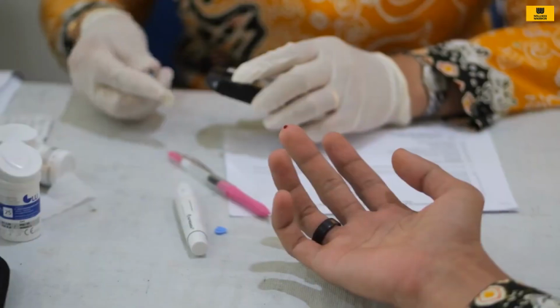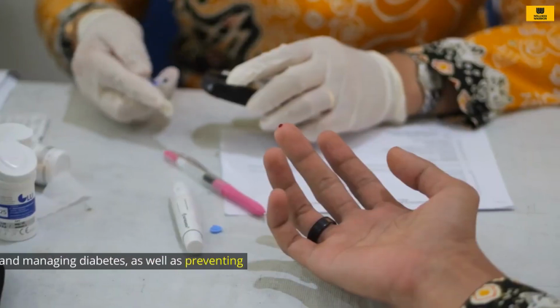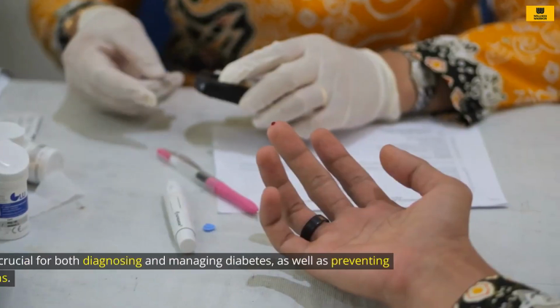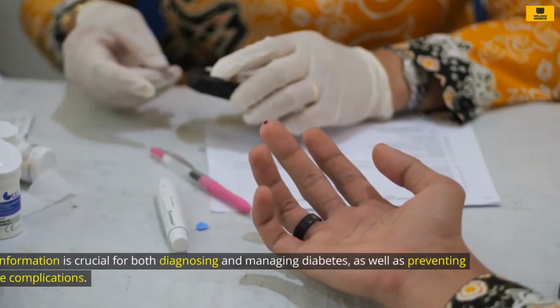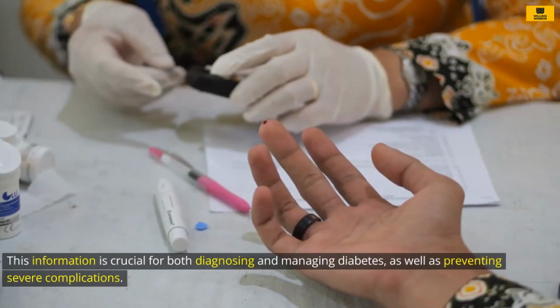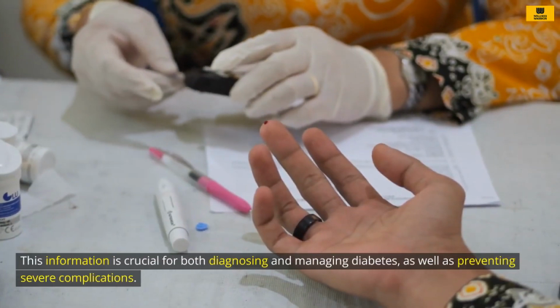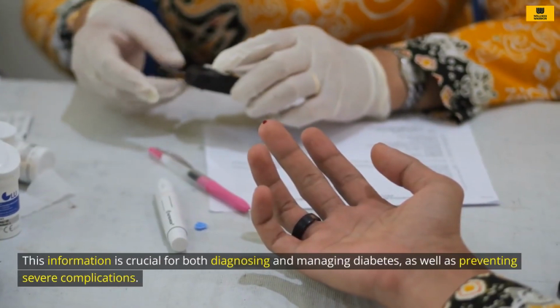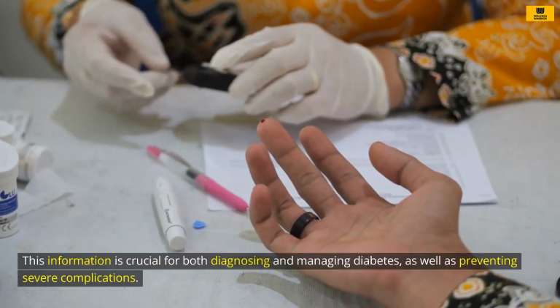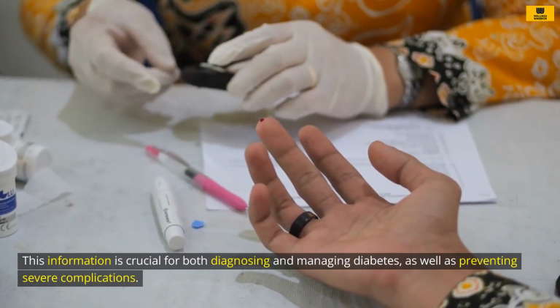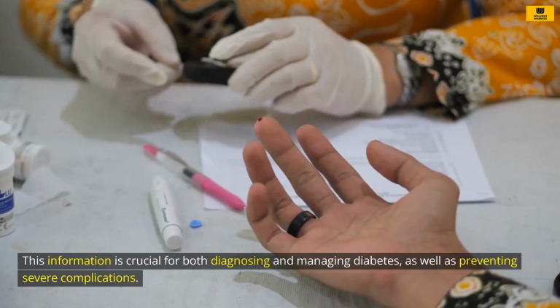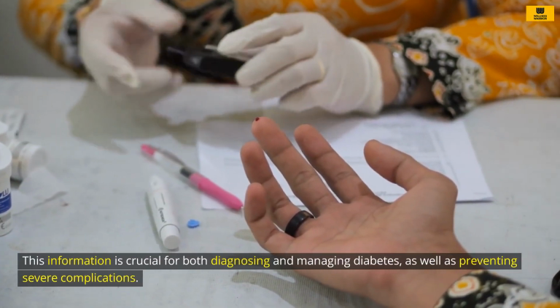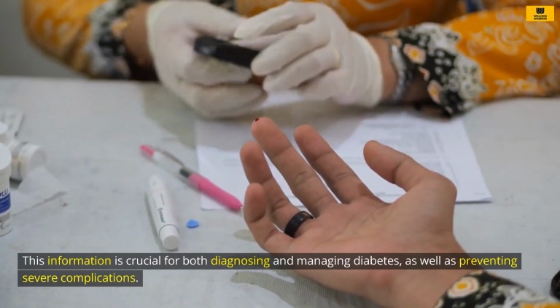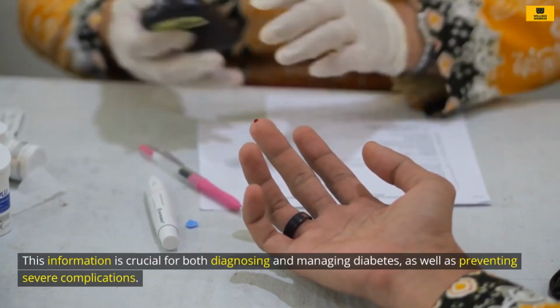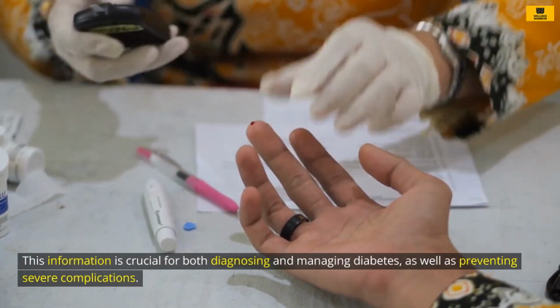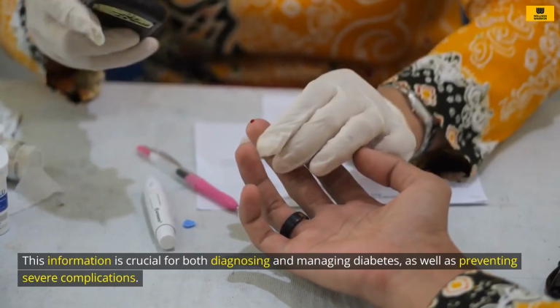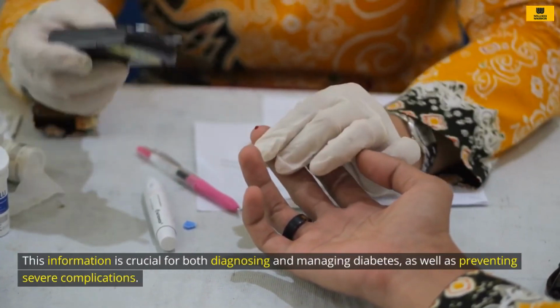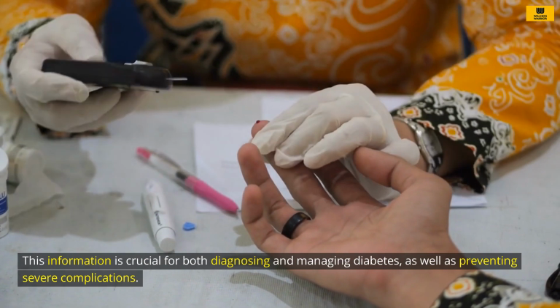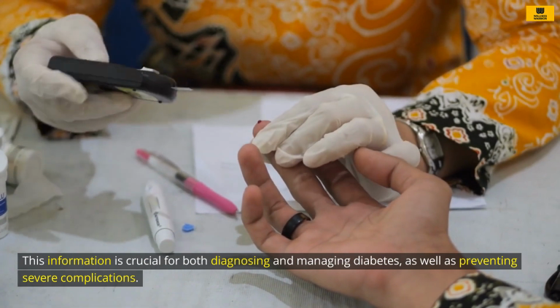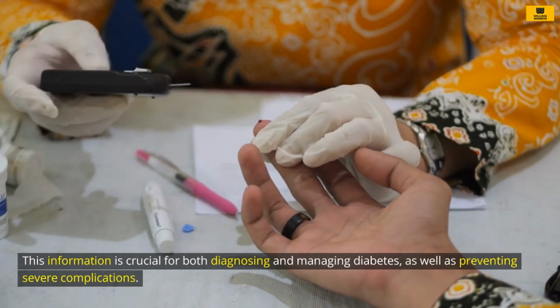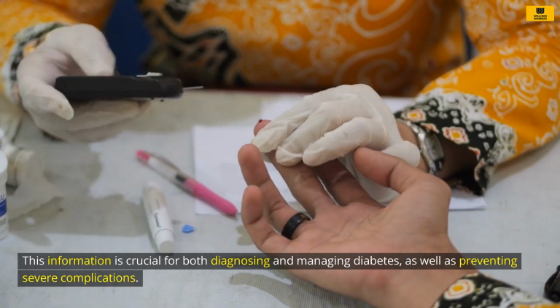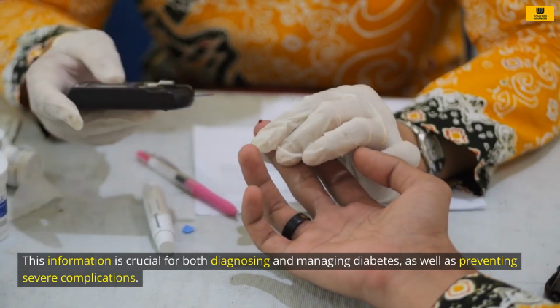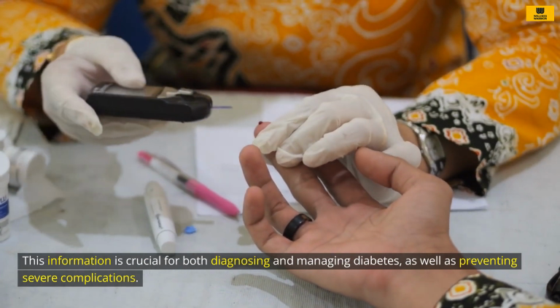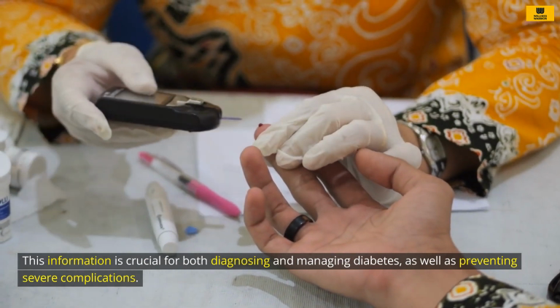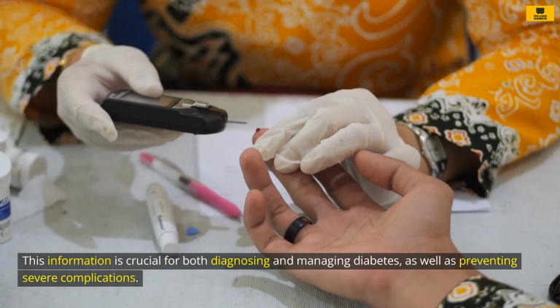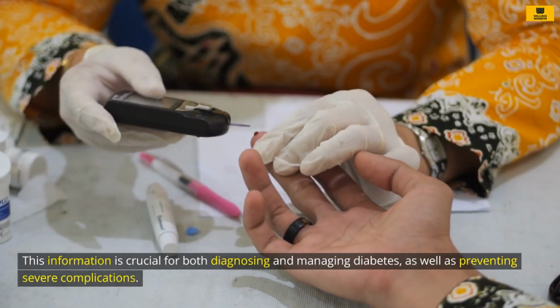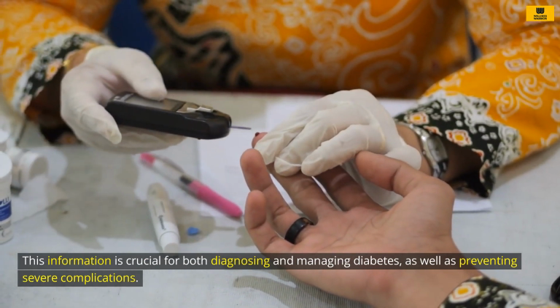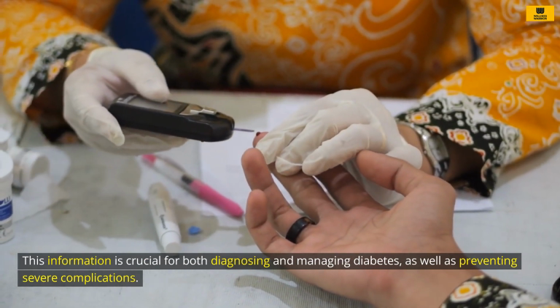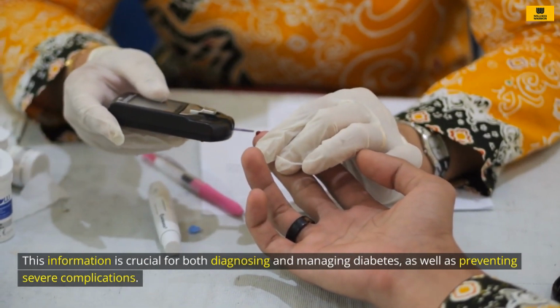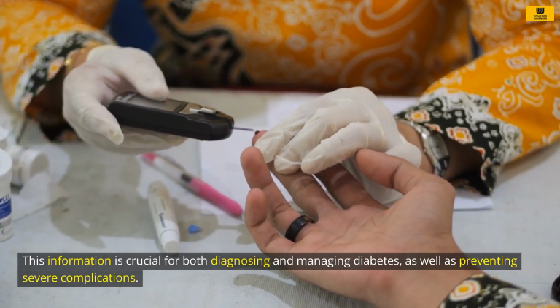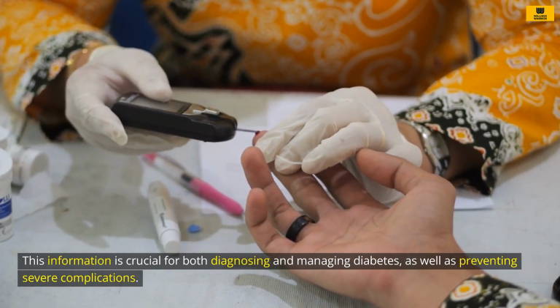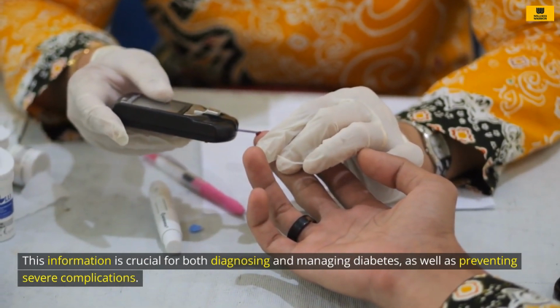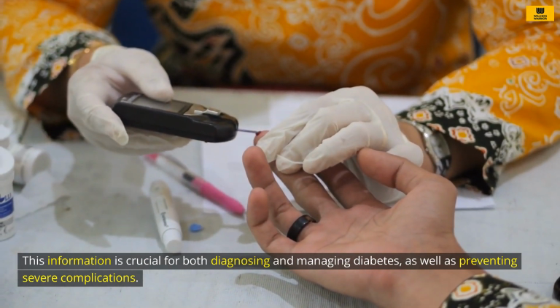This information is crucial for both diagnosing and managing diabetes, as well as preventing severe complications.